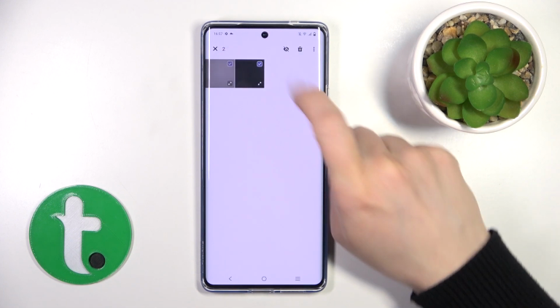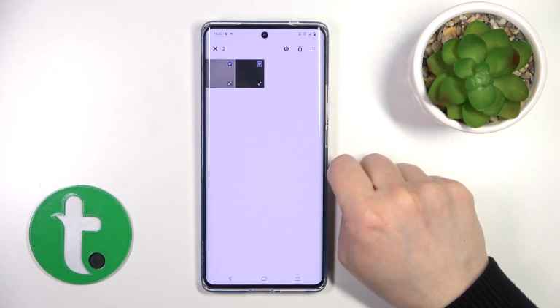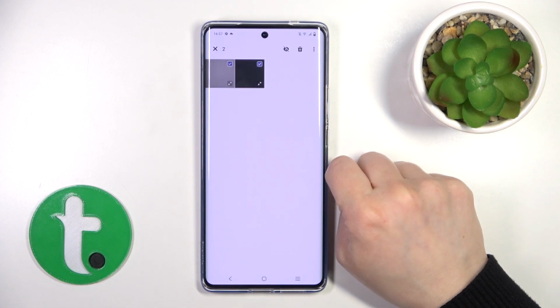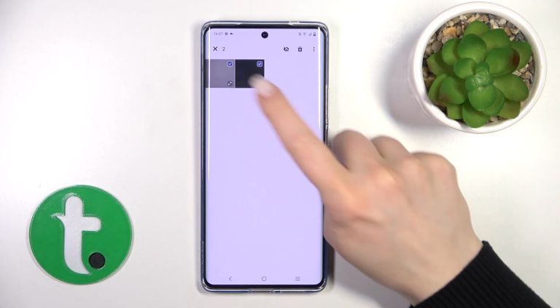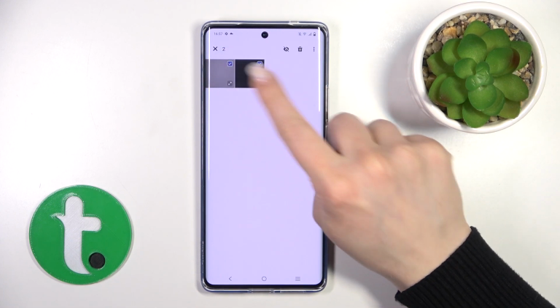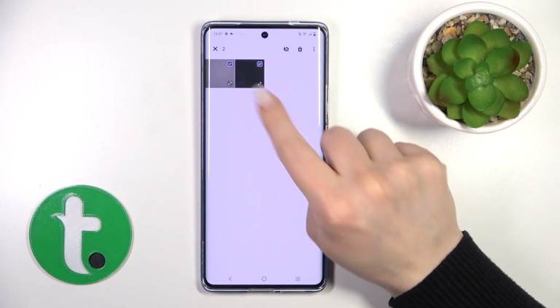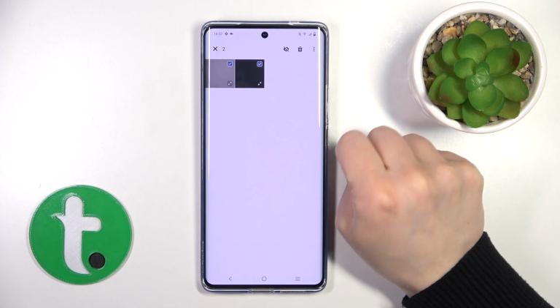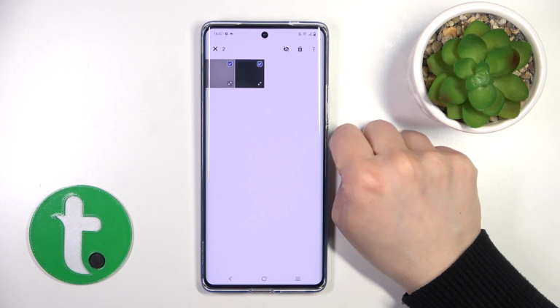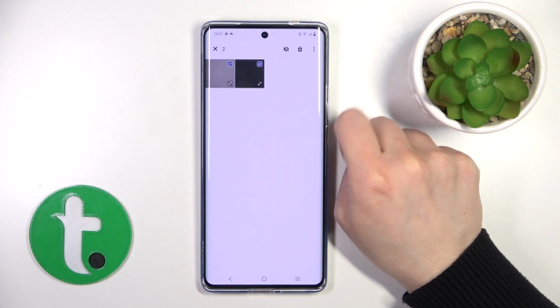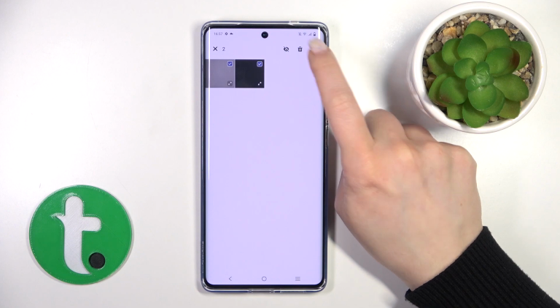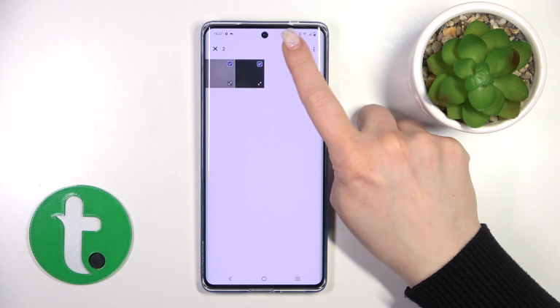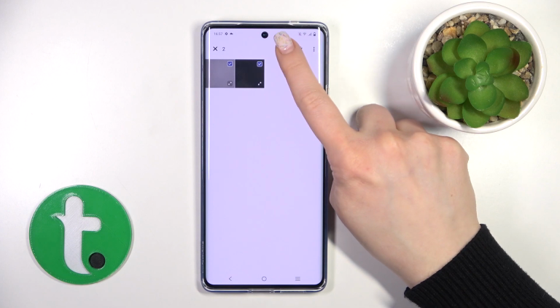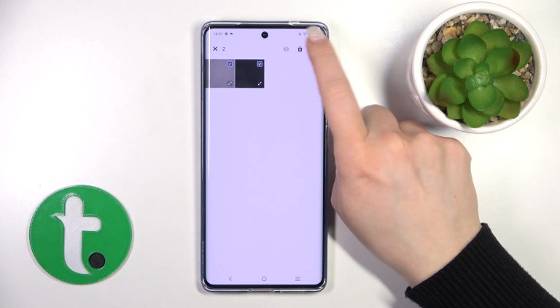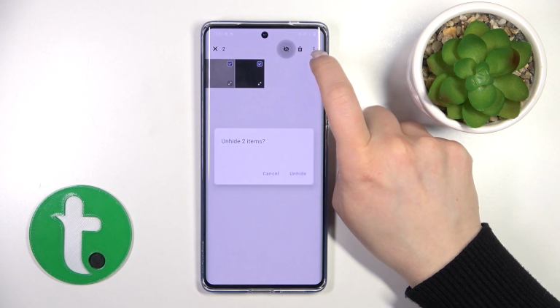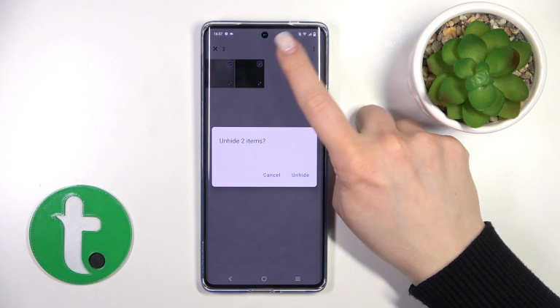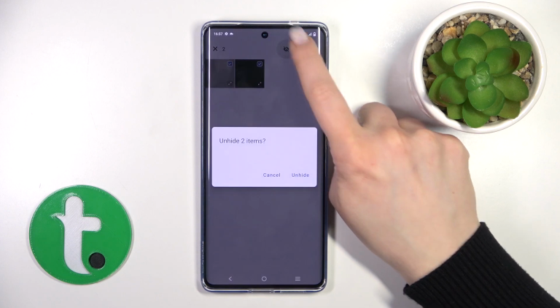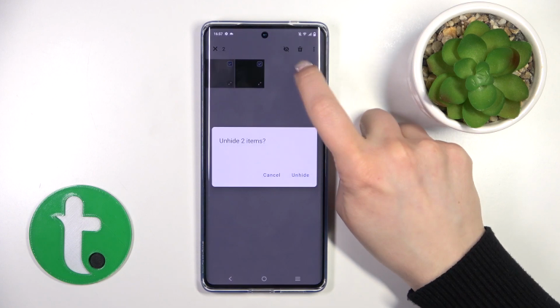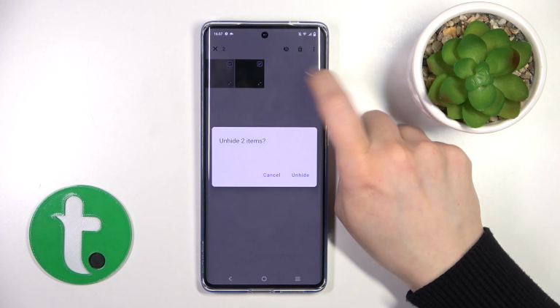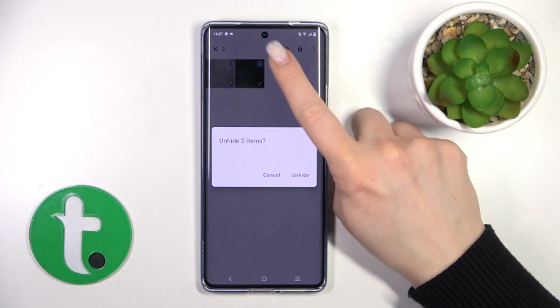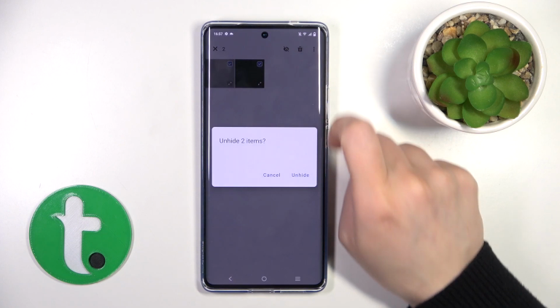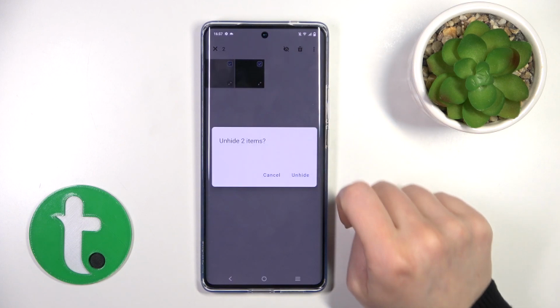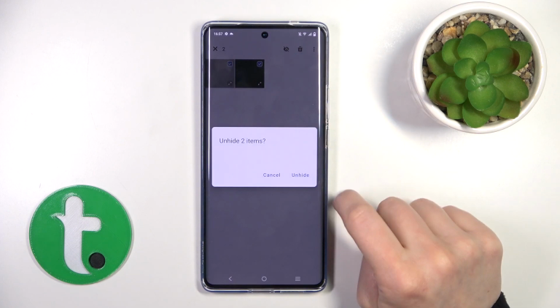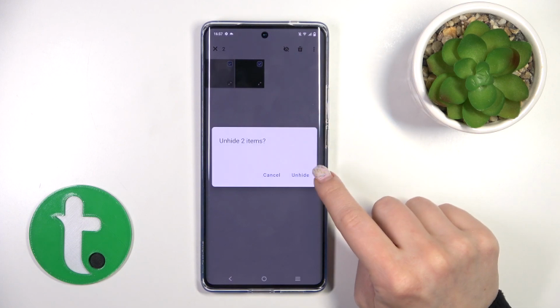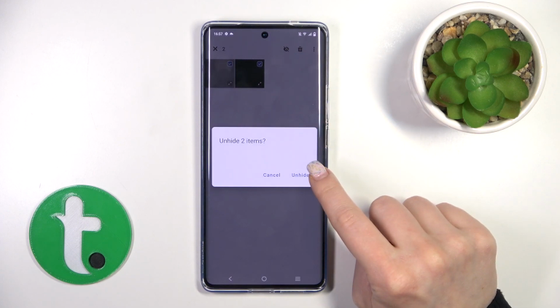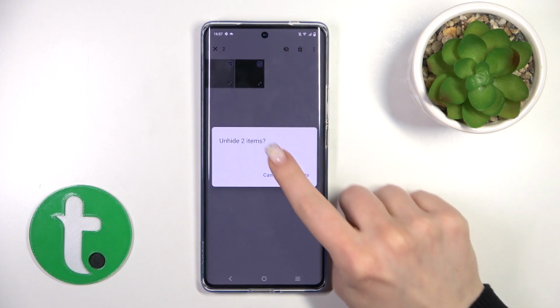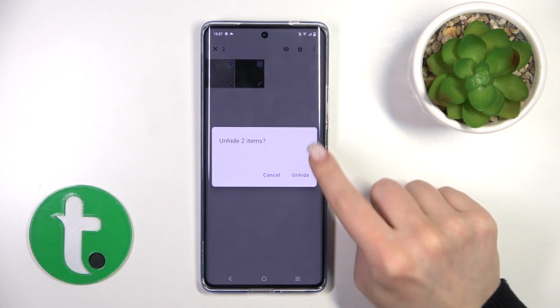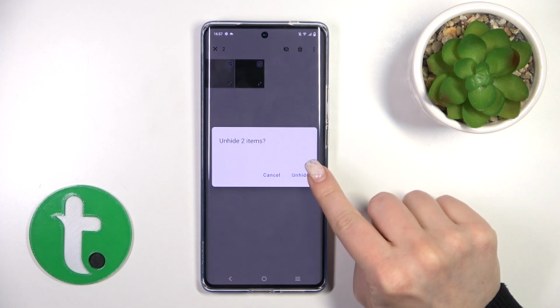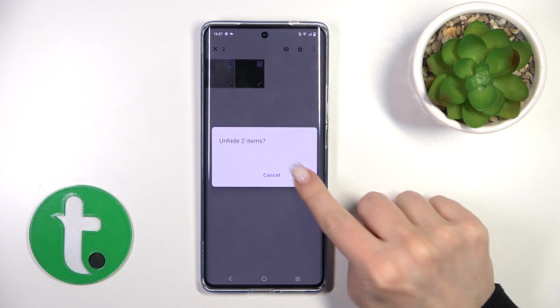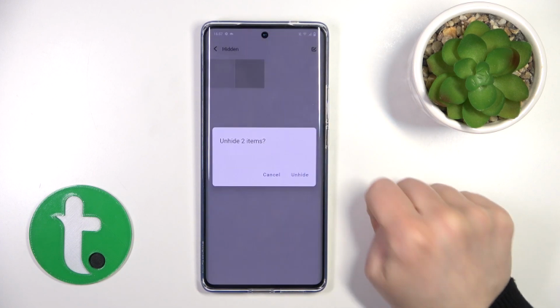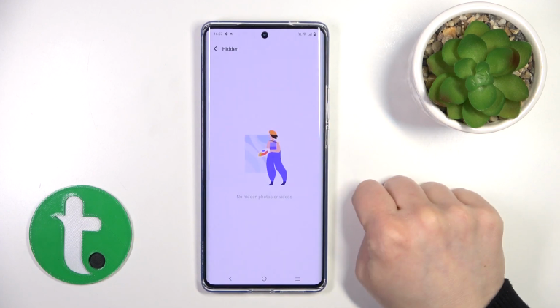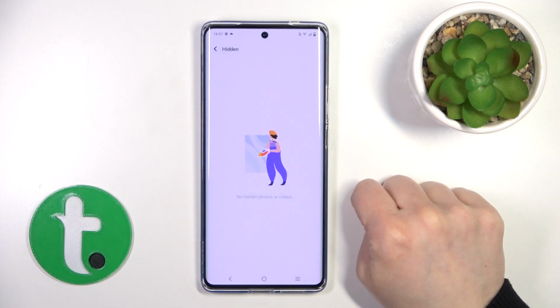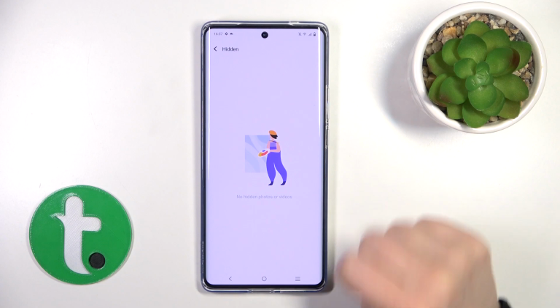To unhide them, just select these photos, click the eye icon, and choose unhide — two items — unhide.